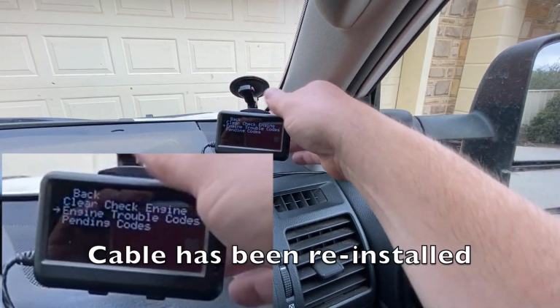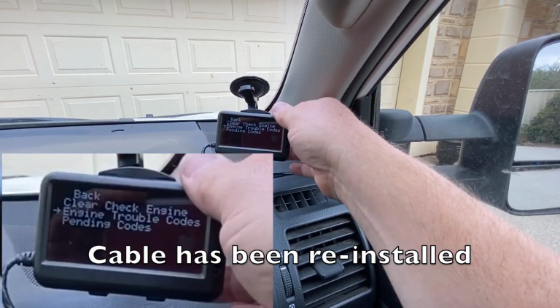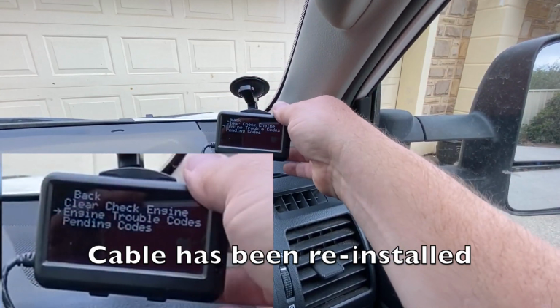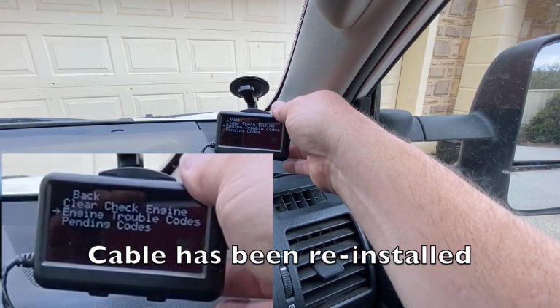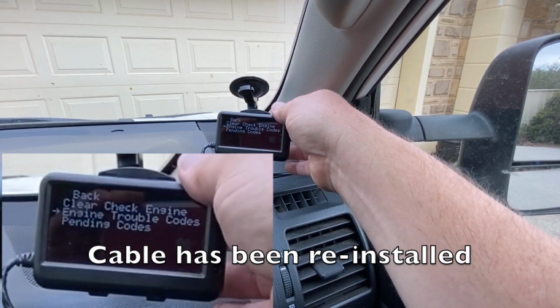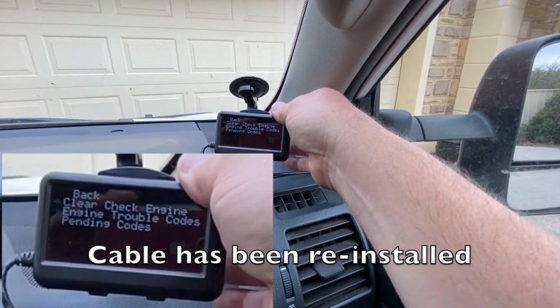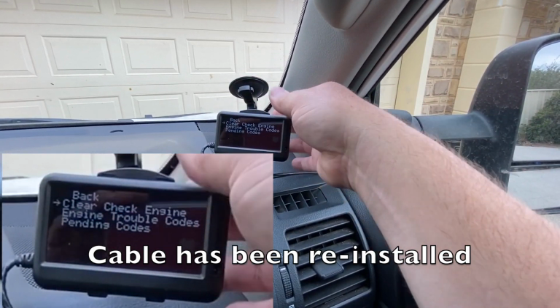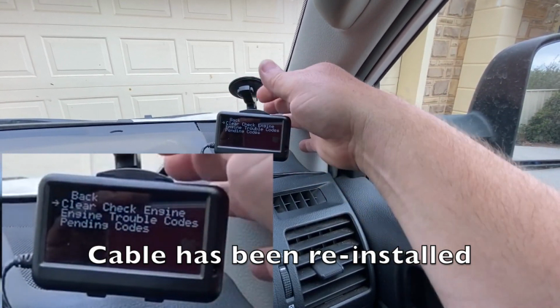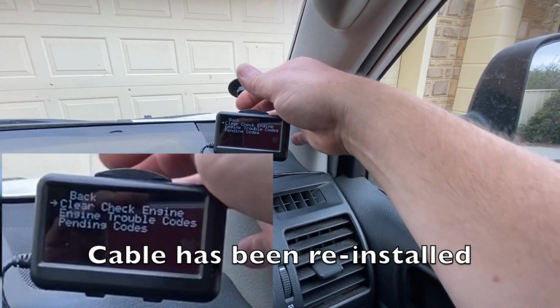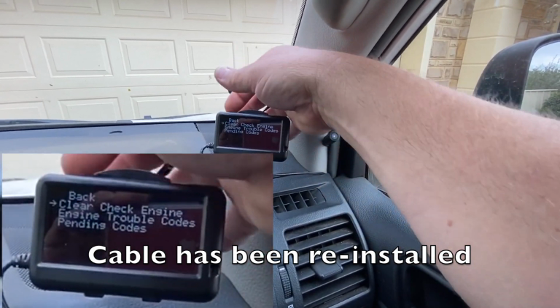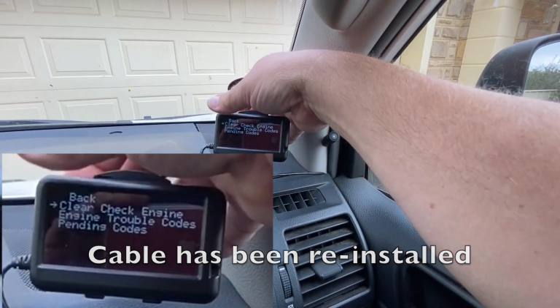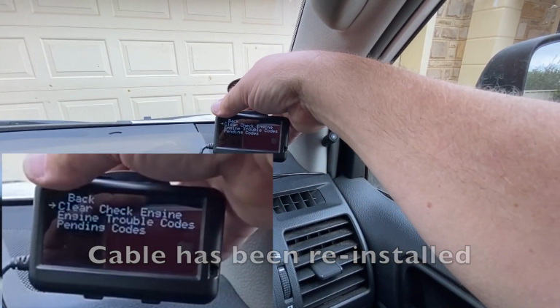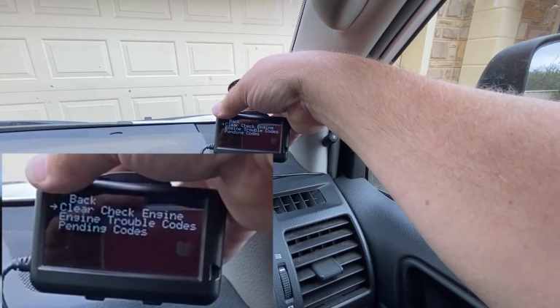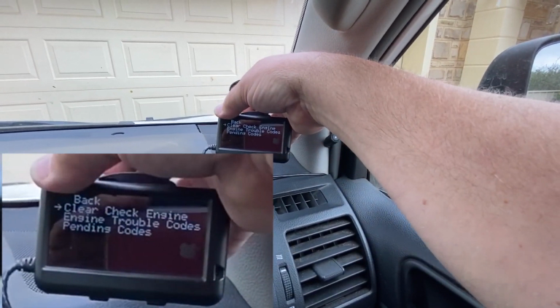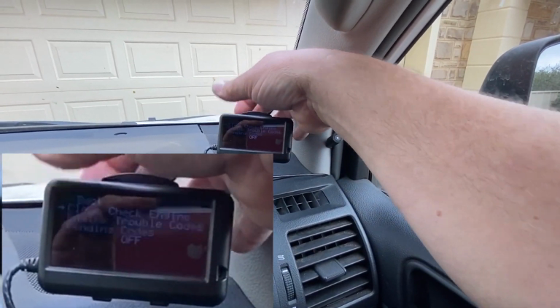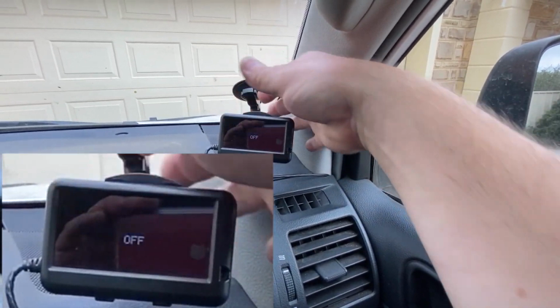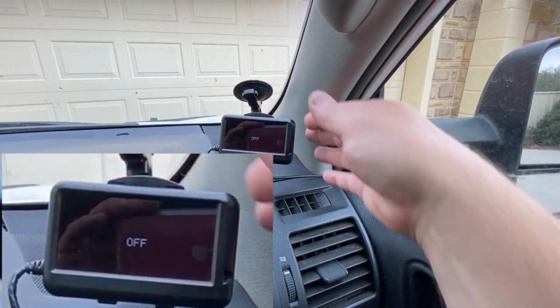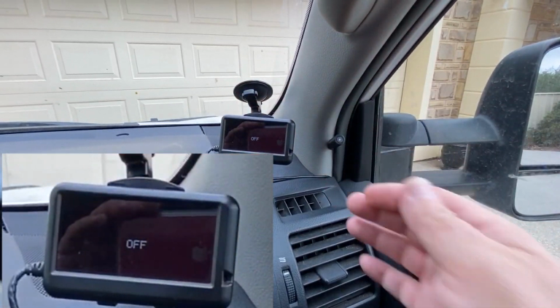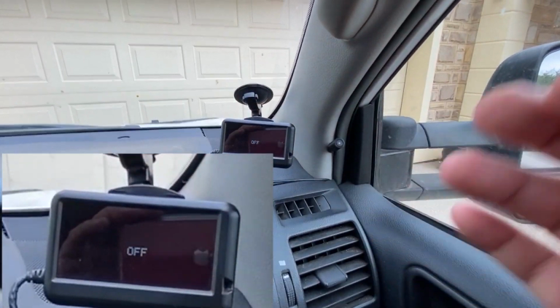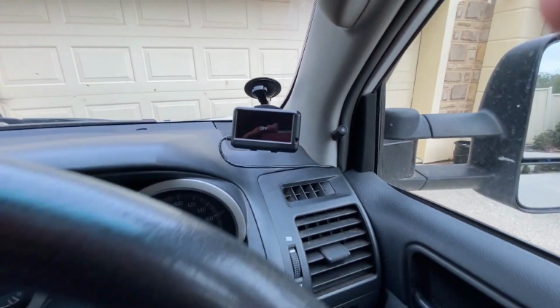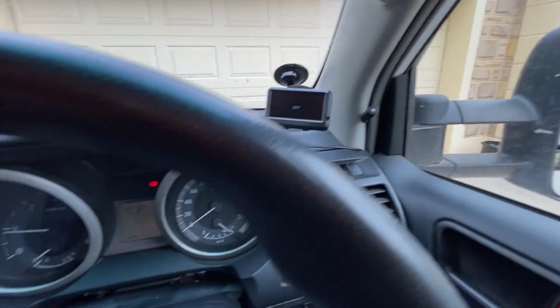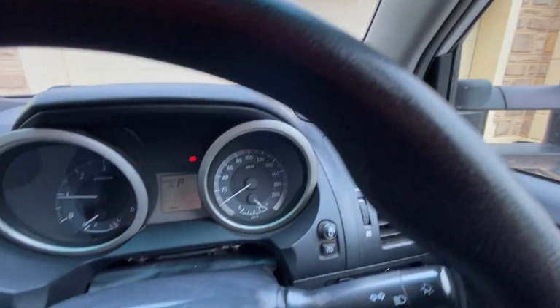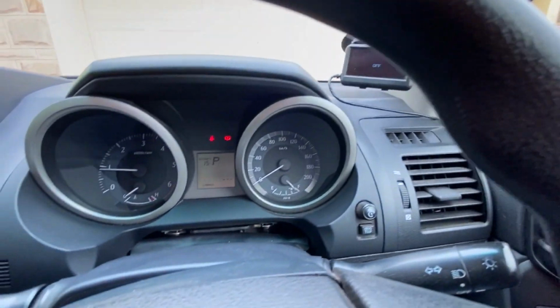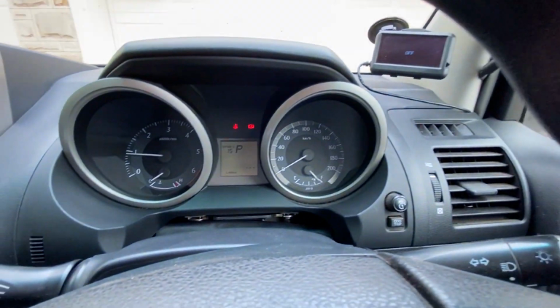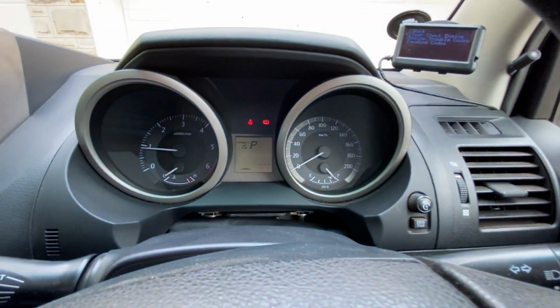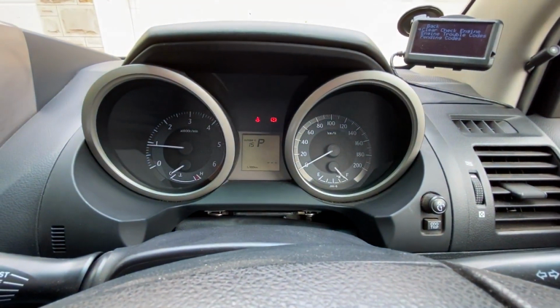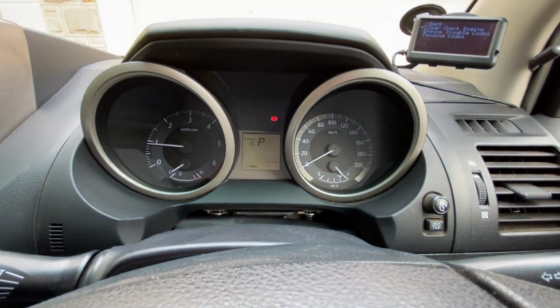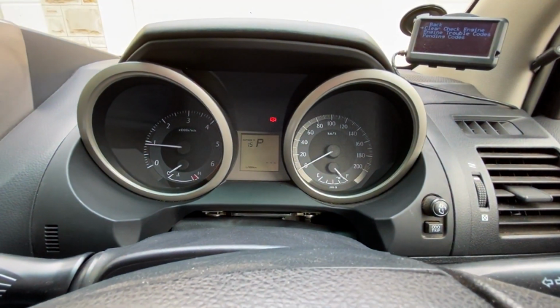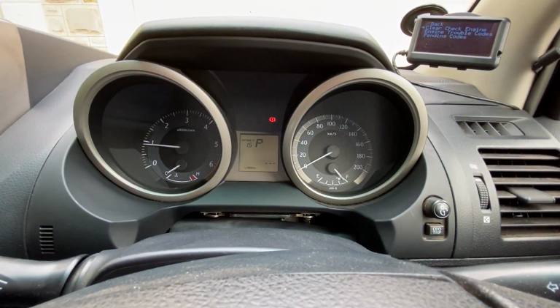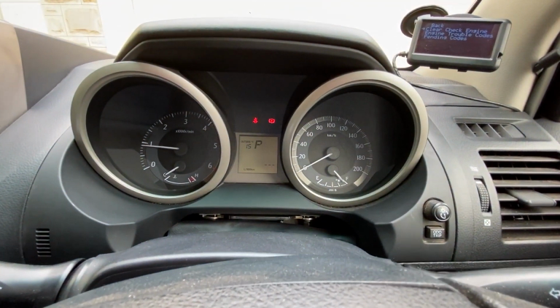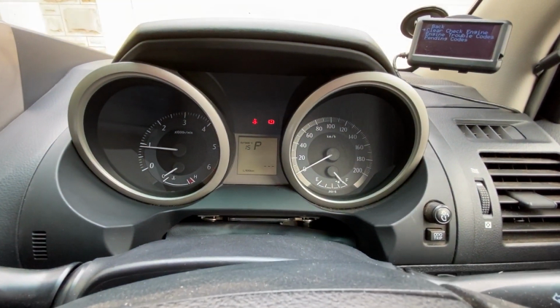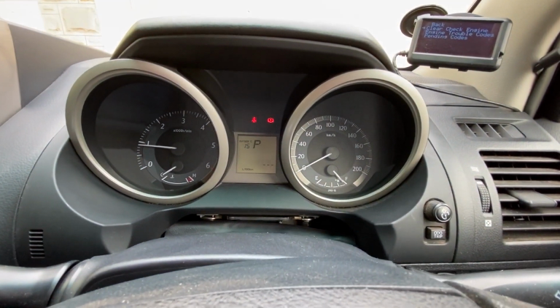With the transmission in park, just clear the check engine light and you can see there it's now disappeared.